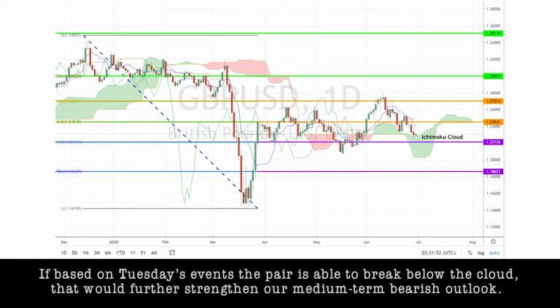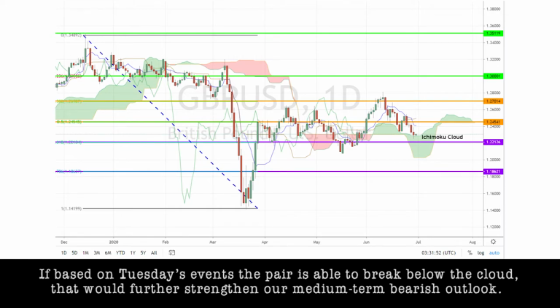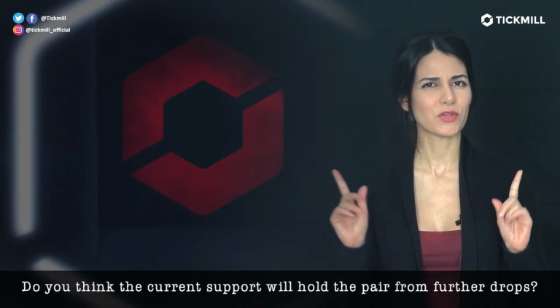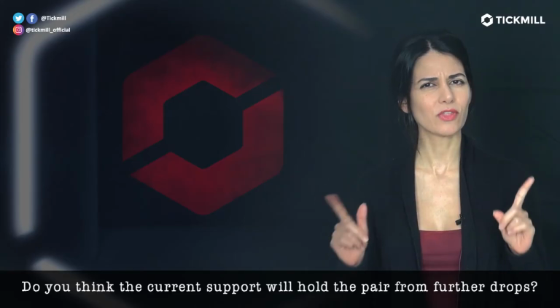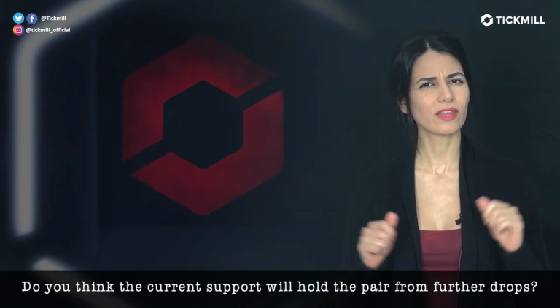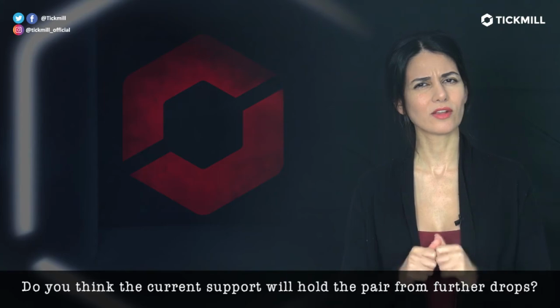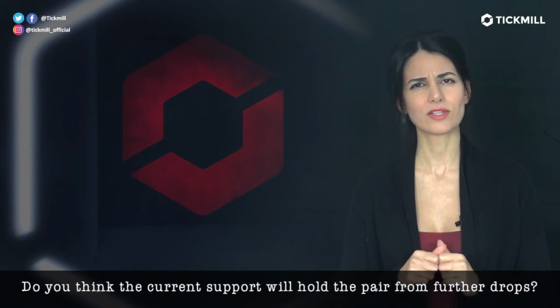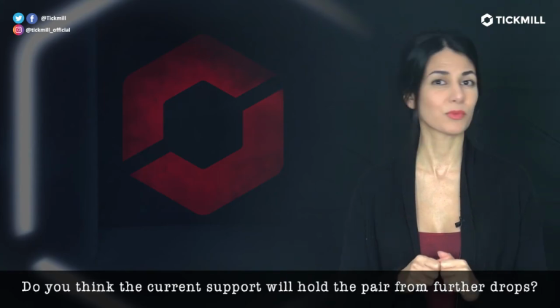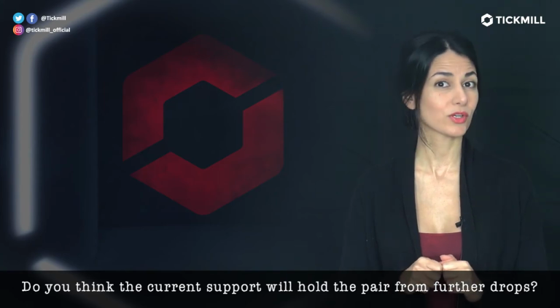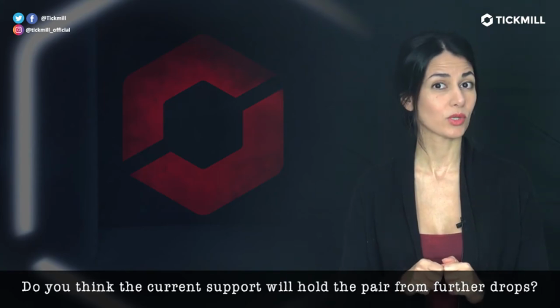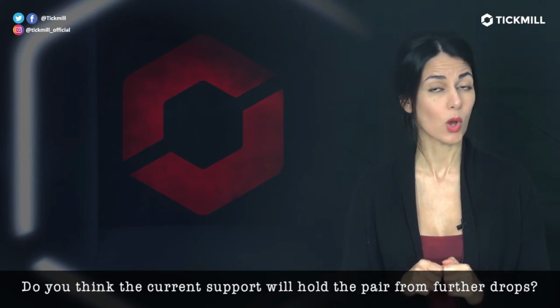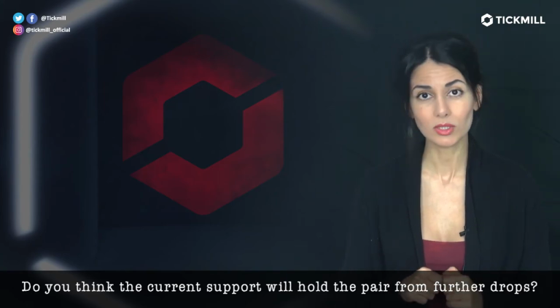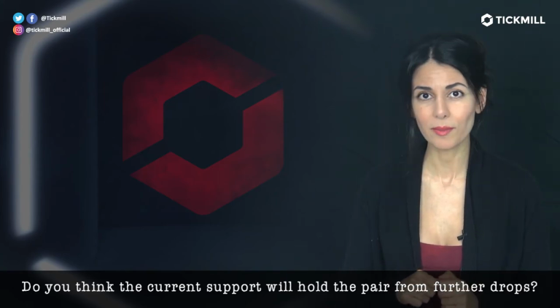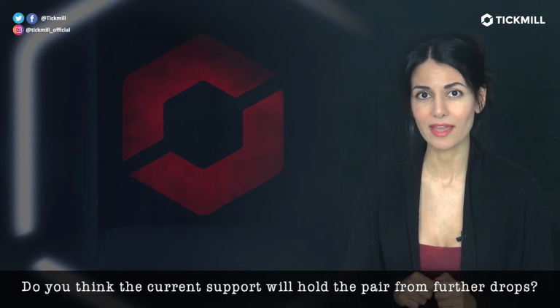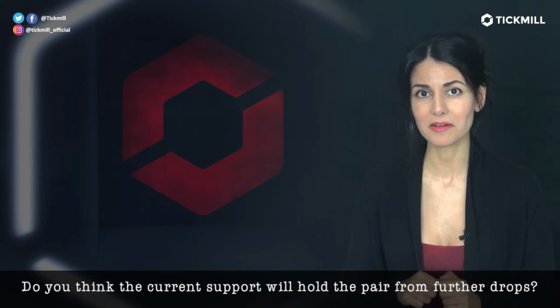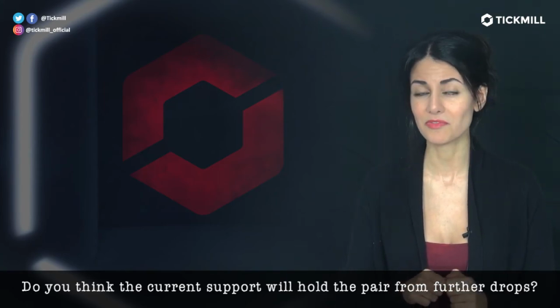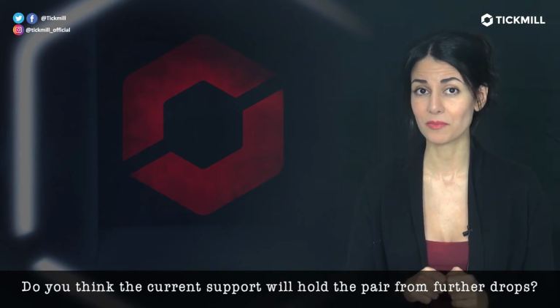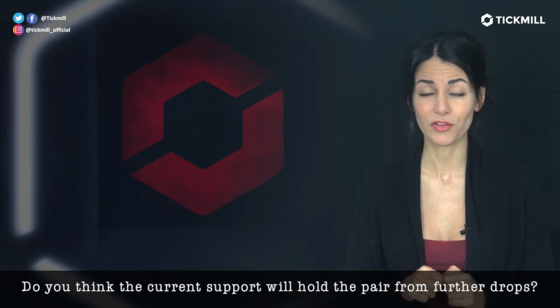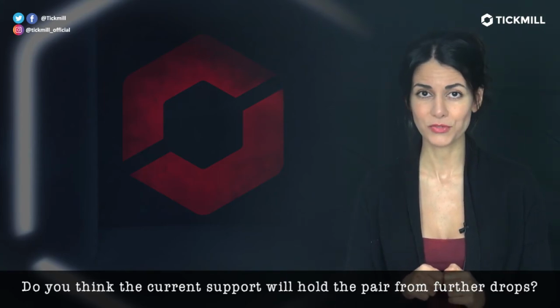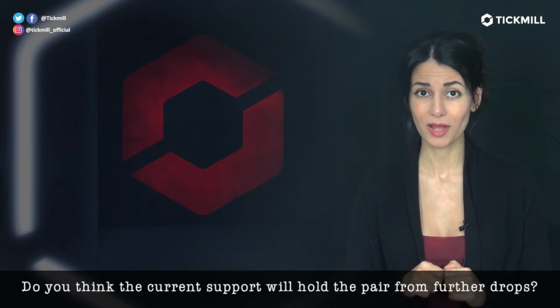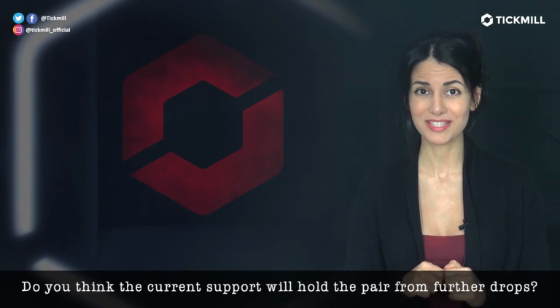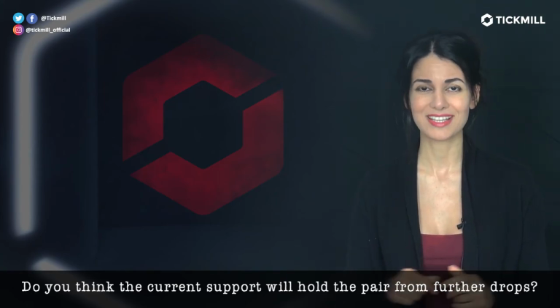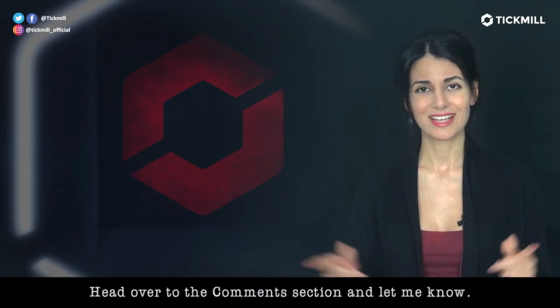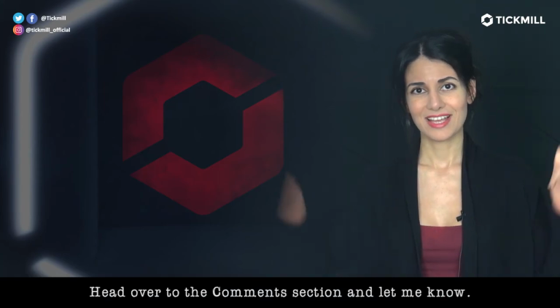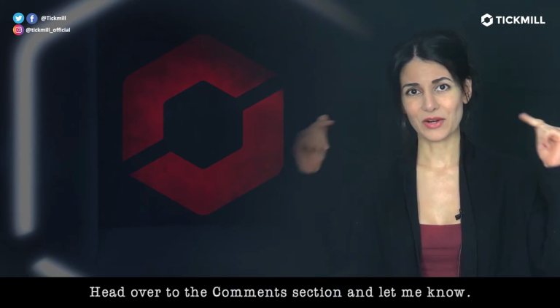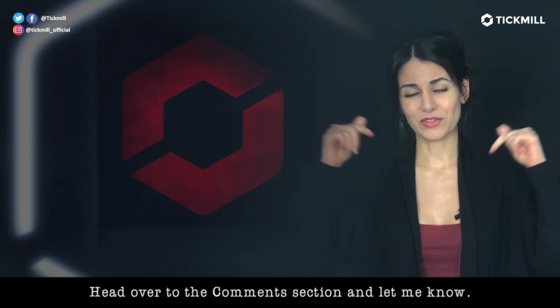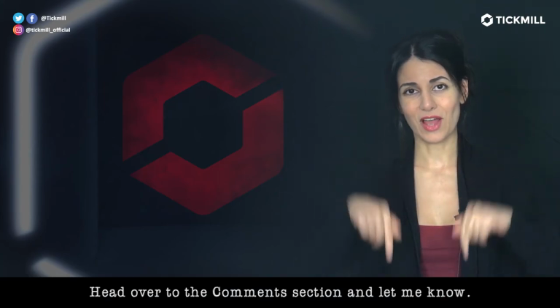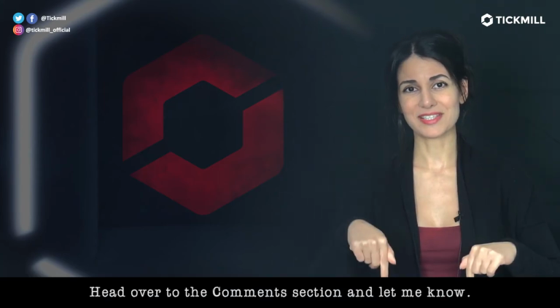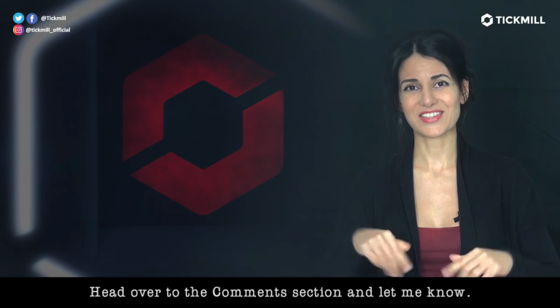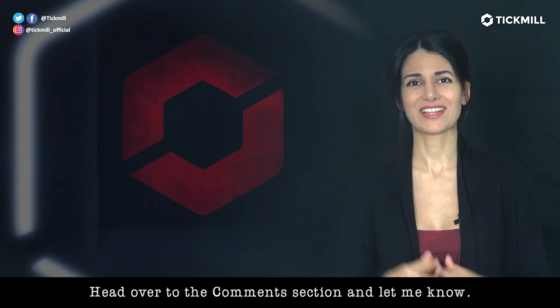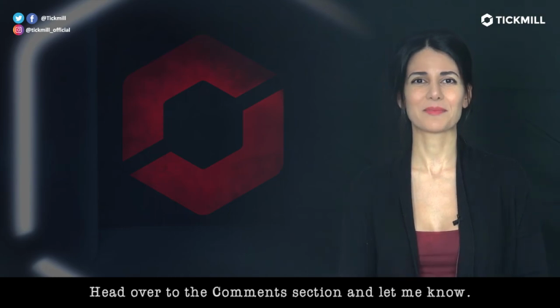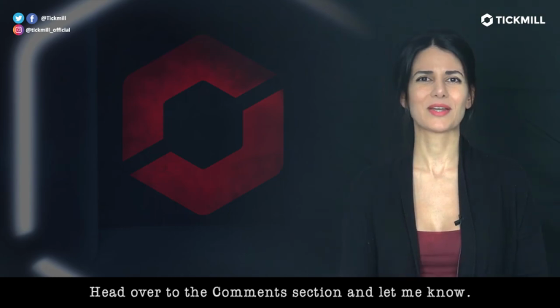Now, do you think the current support will hold the pair from further drops? Head over to the comment section and let me know.